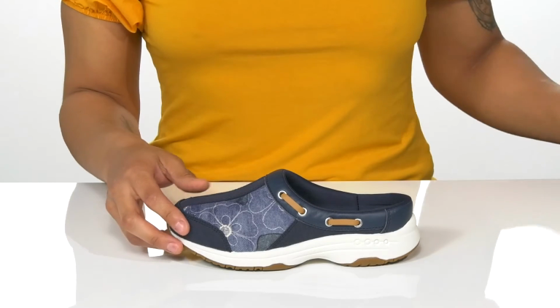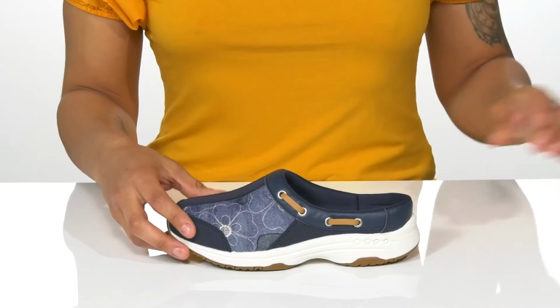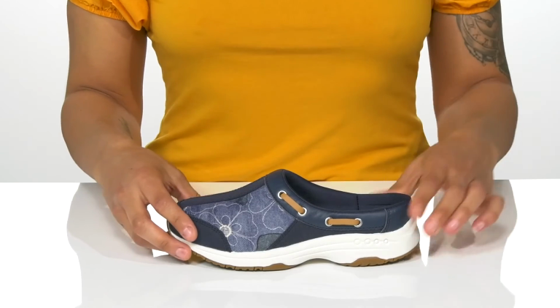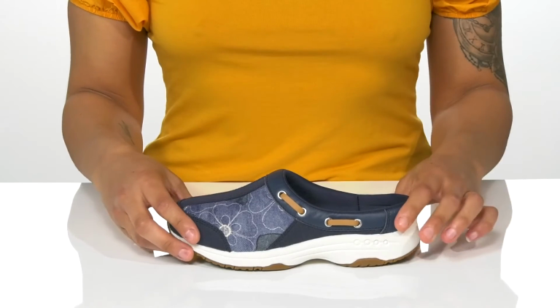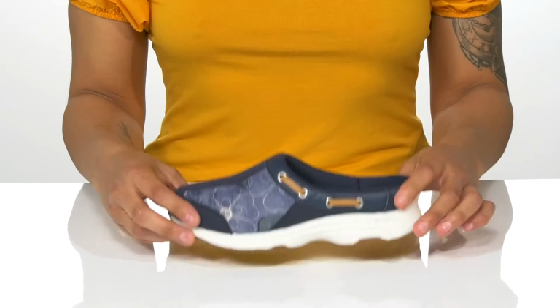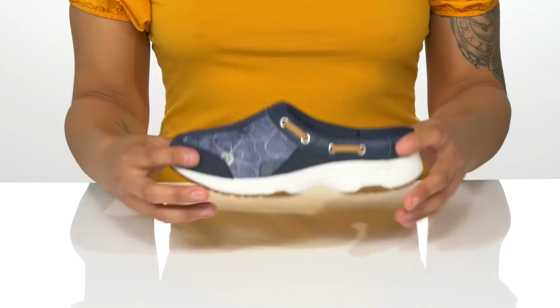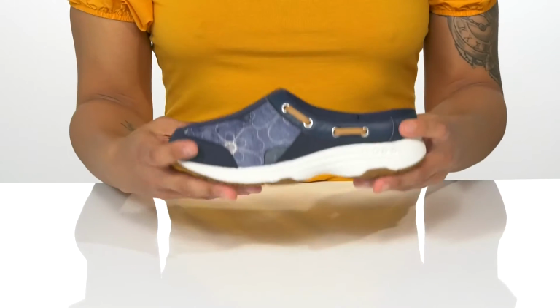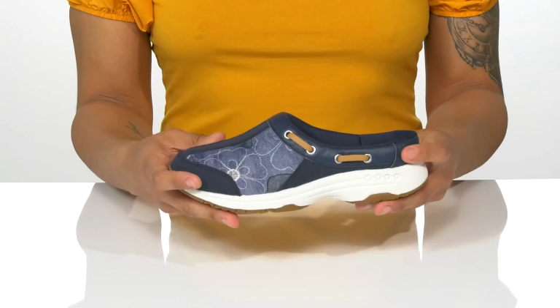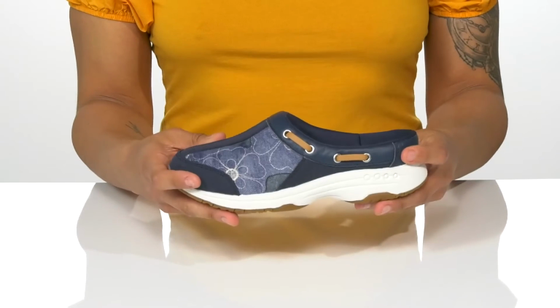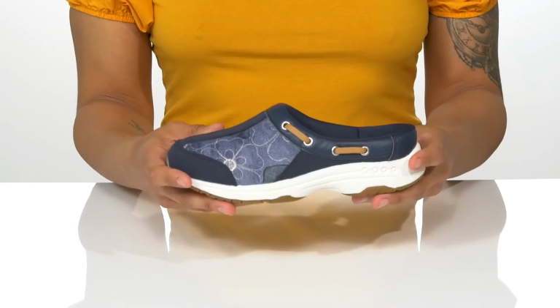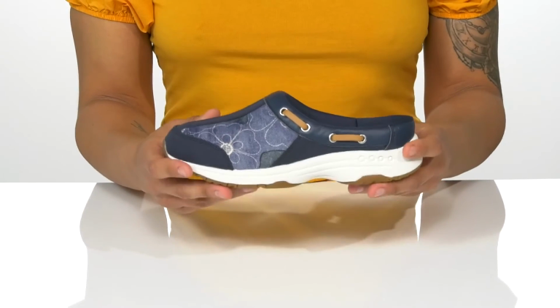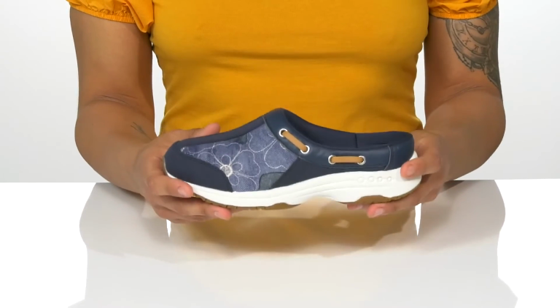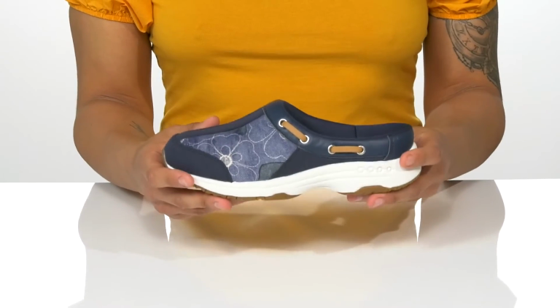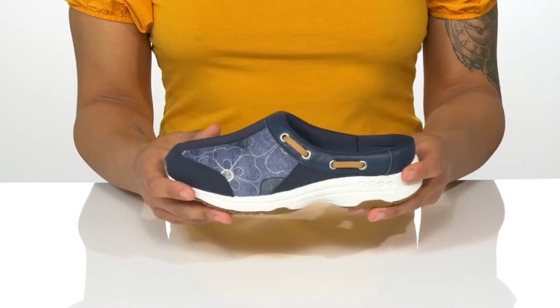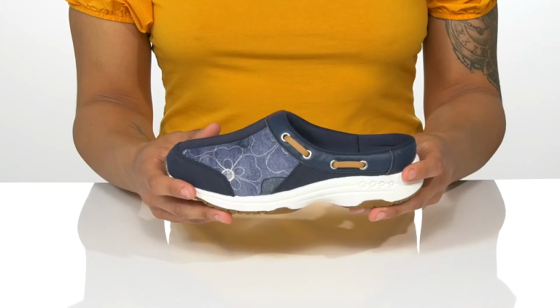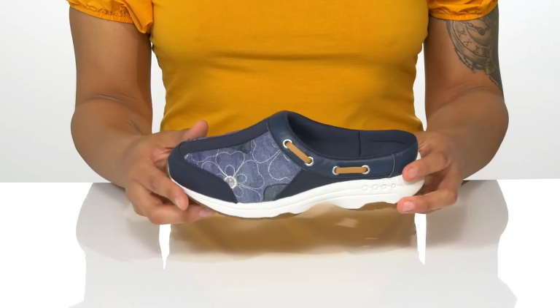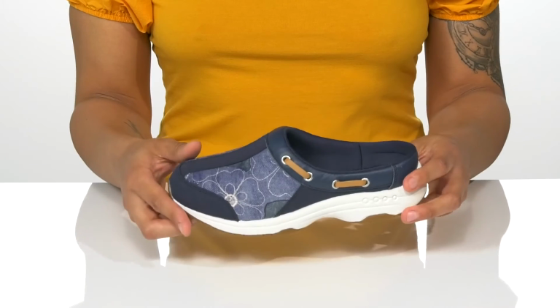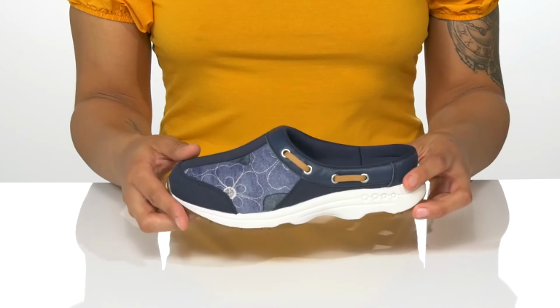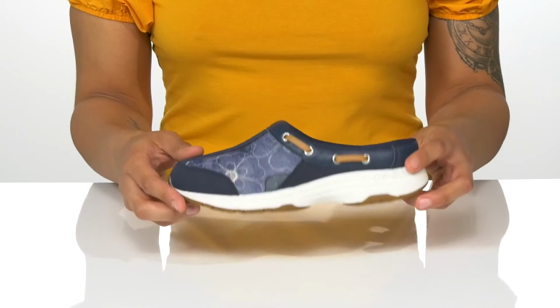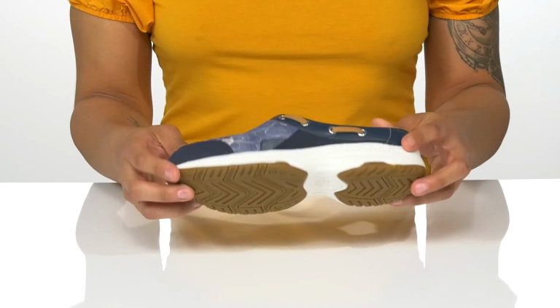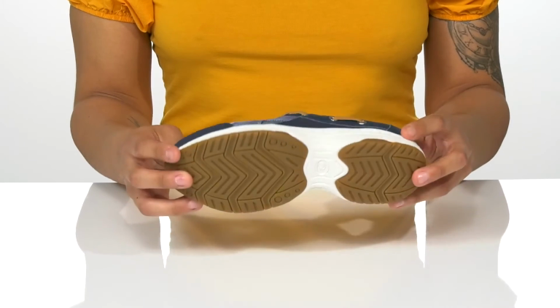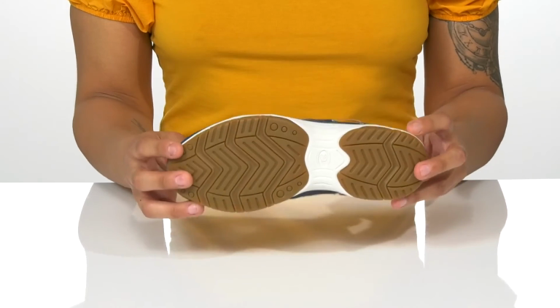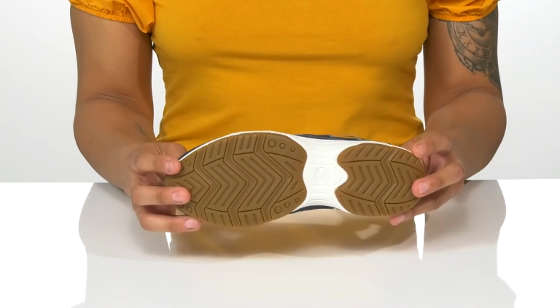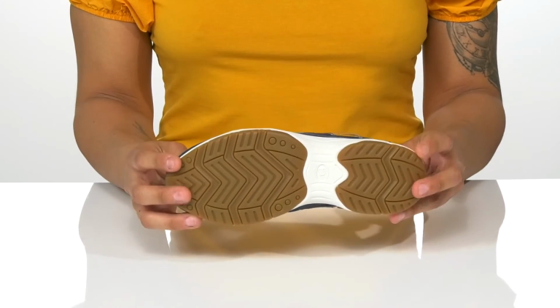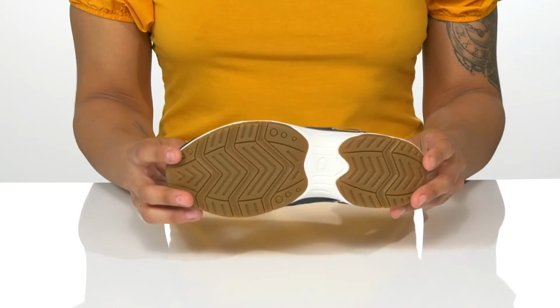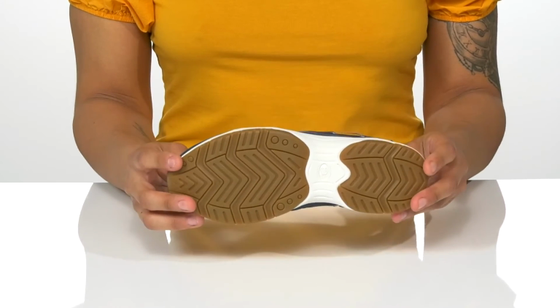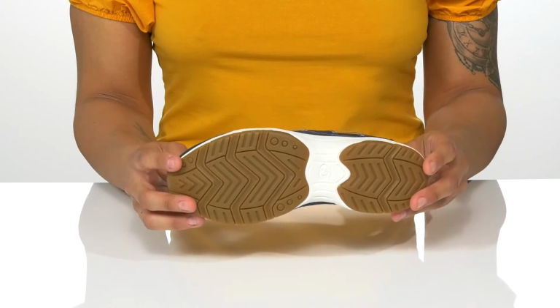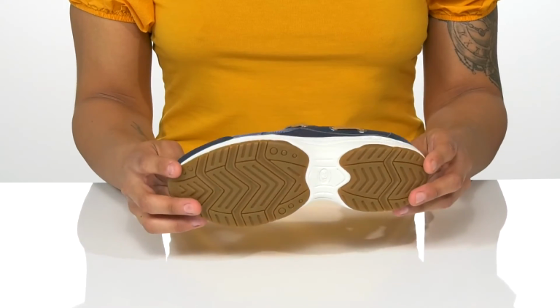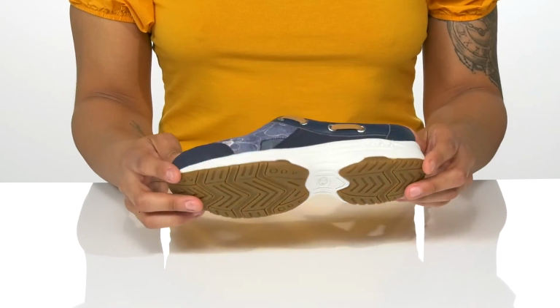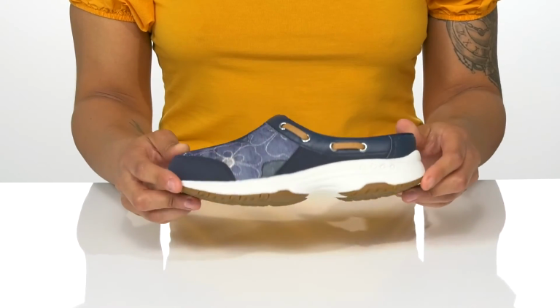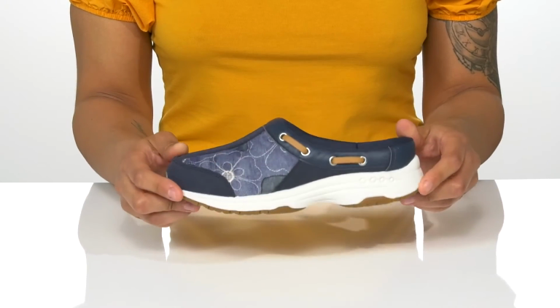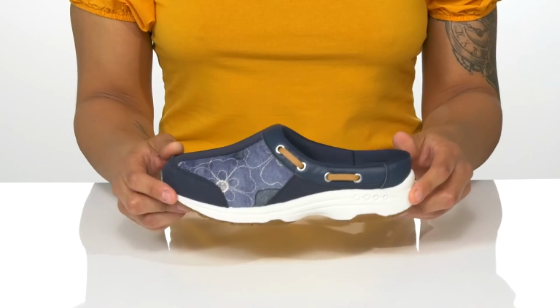The thick midsole gives cushioning with every step, and it's all on top of a textured outsole for traction.